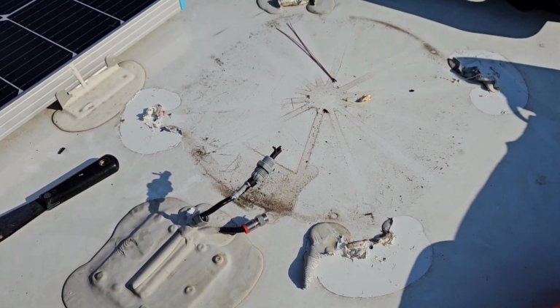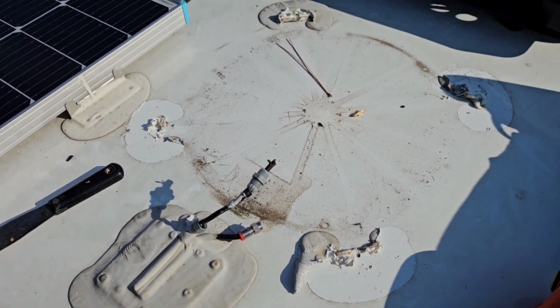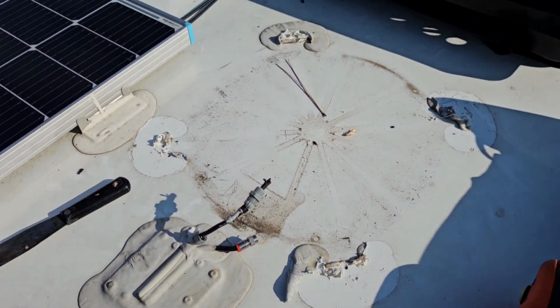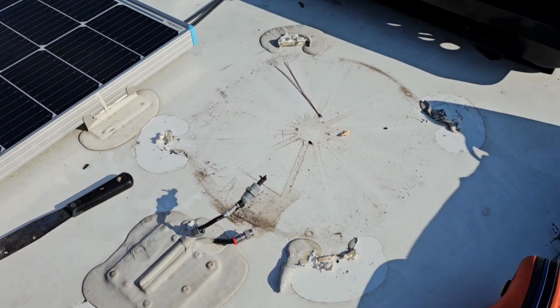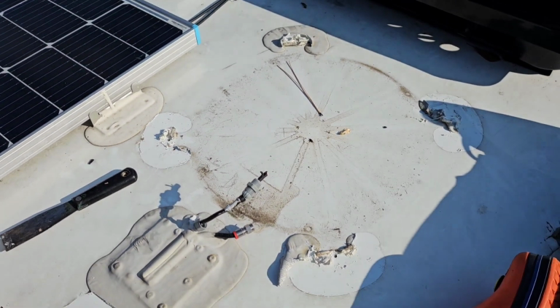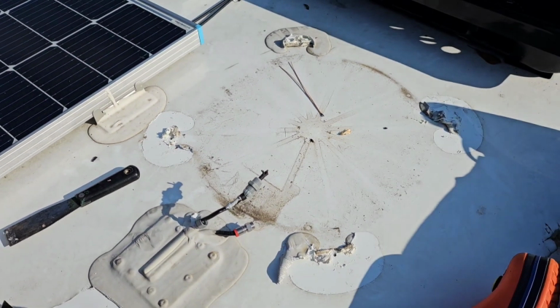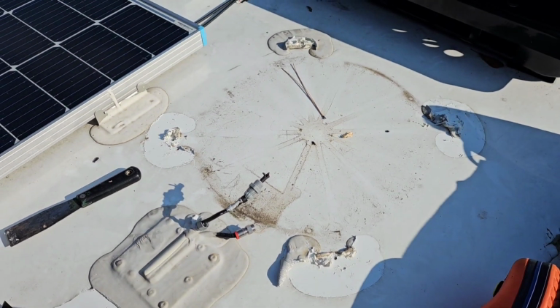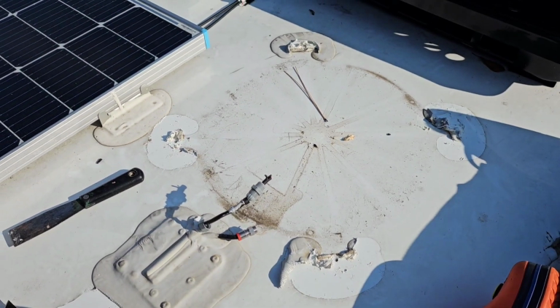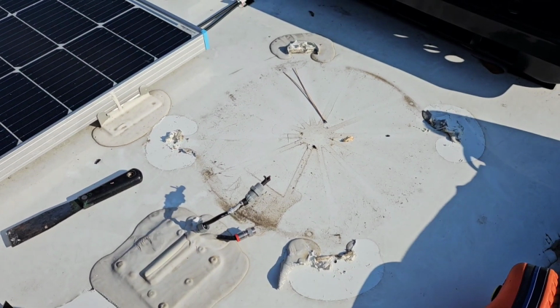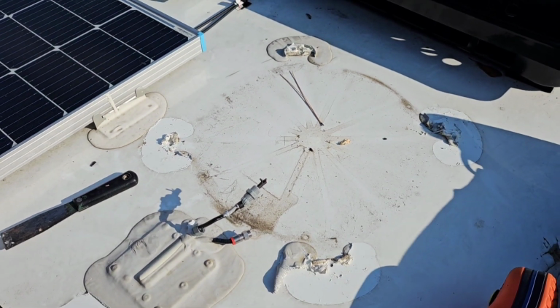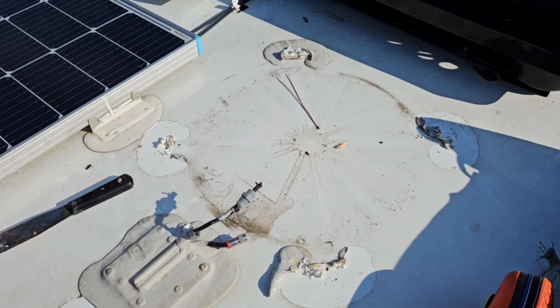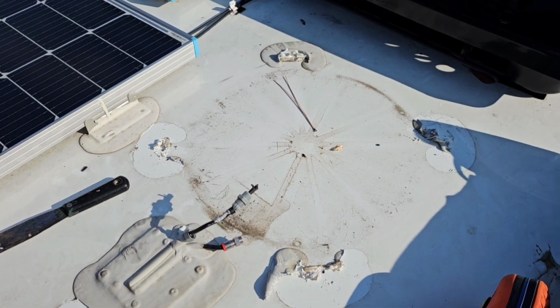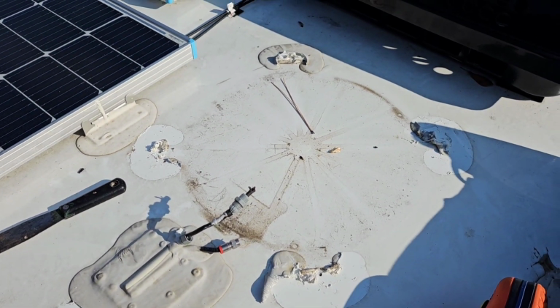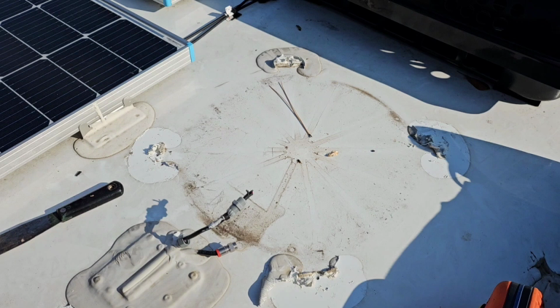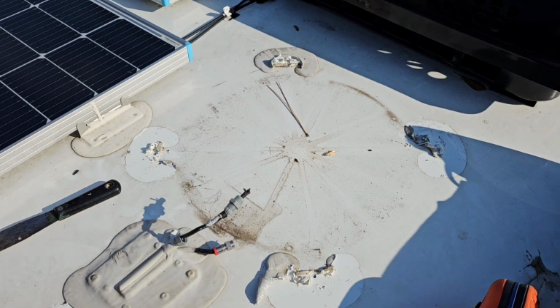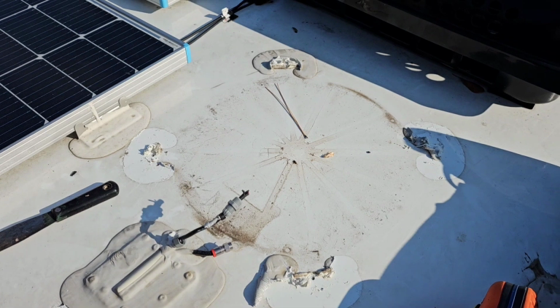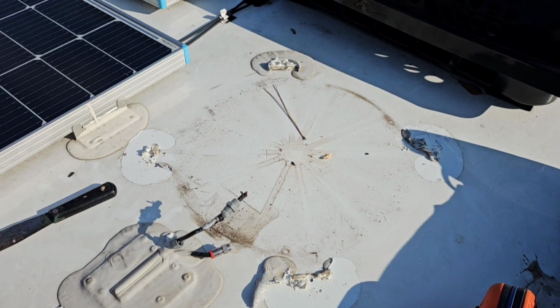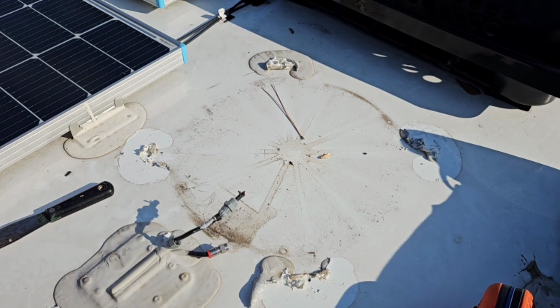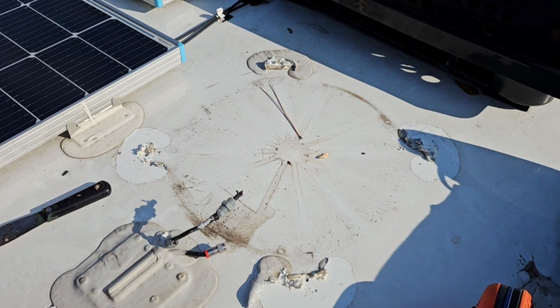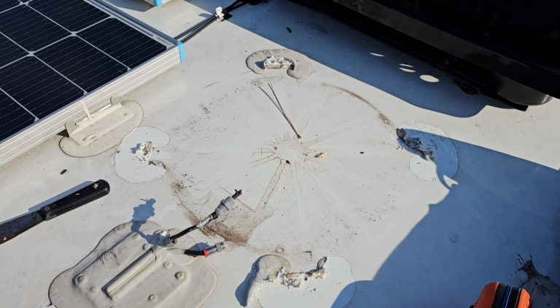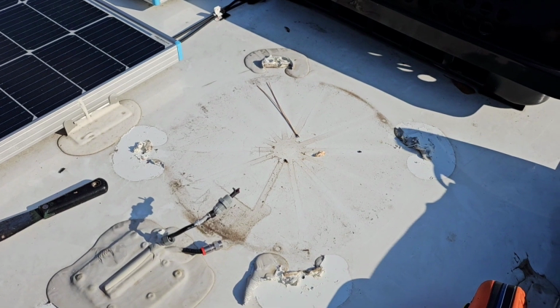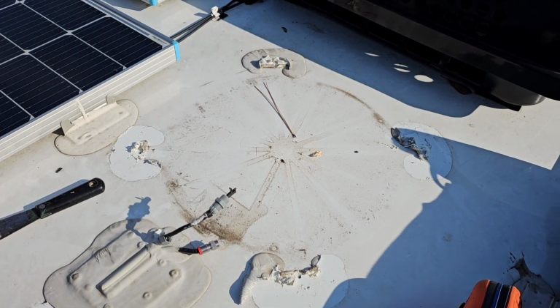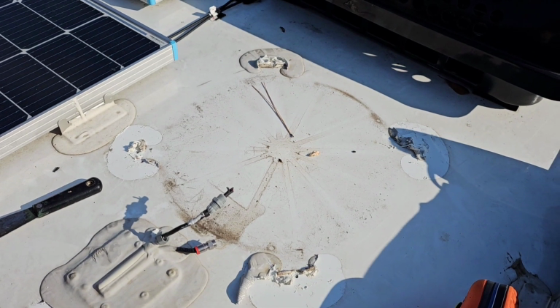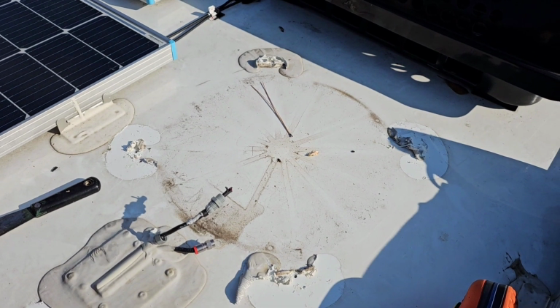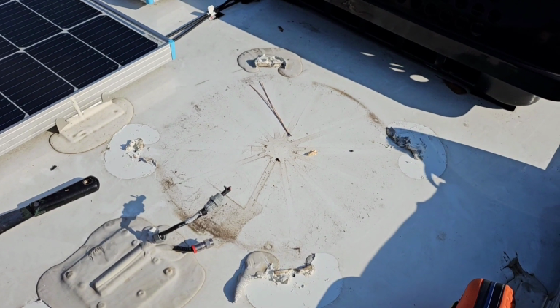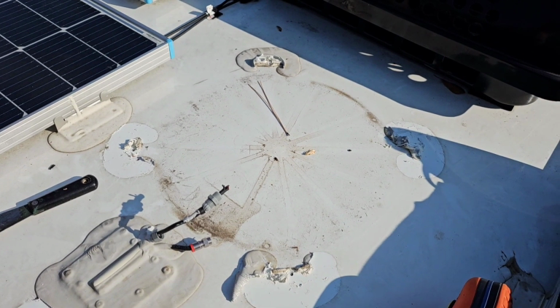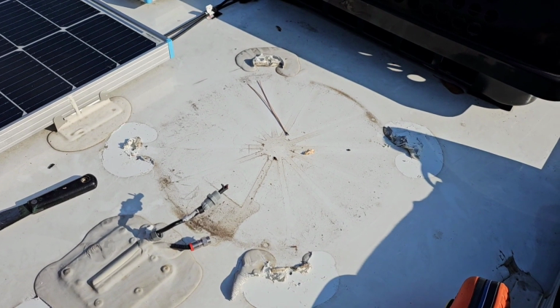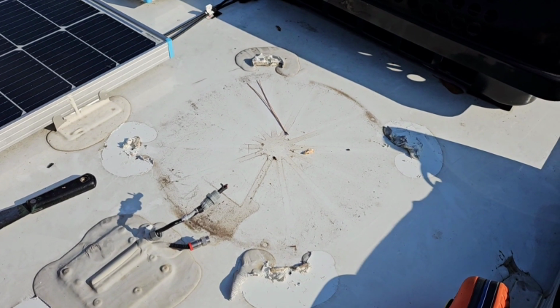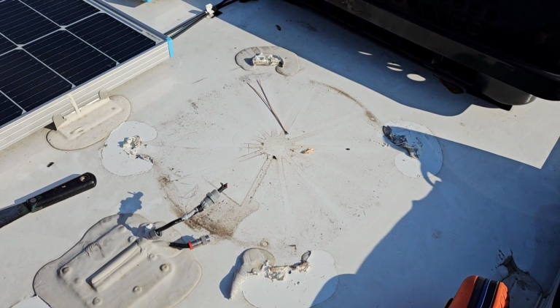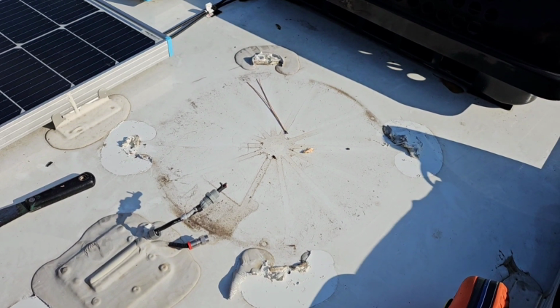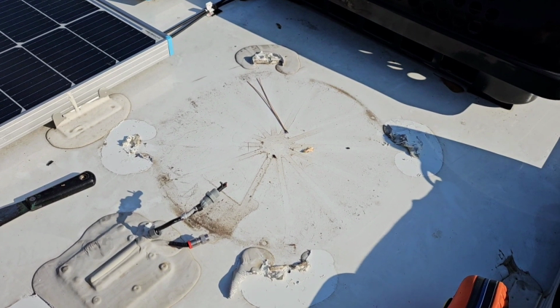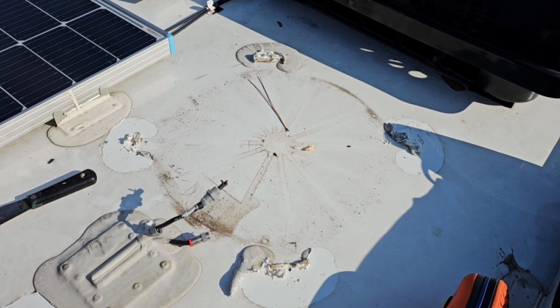I'm going to Eternabond tape these wires down so this all stays sealed. But if anybody ever wanted to reuse these wires or use this as a 12-volt power supply up on the roof, it would always be available. So we have both things done — the satellite dome and the Wi-Fi booster are removed. Now we've got to clean up the roof and we can get on with our Starlink installation.